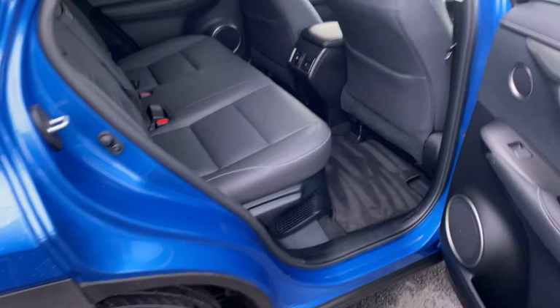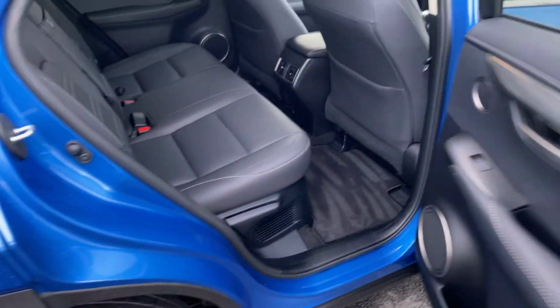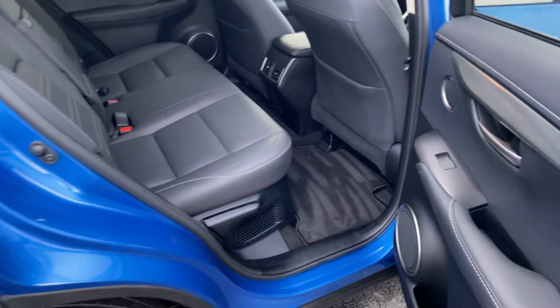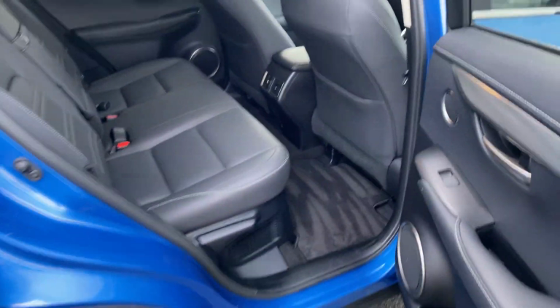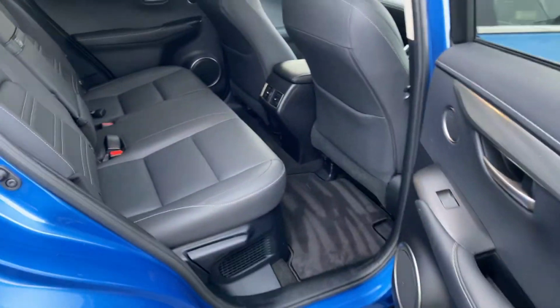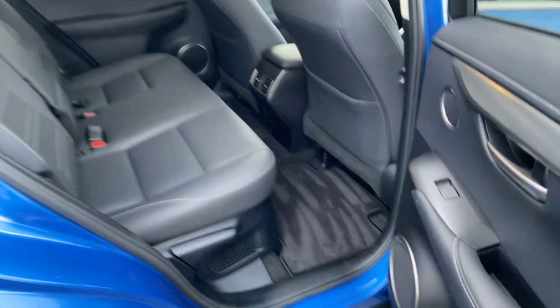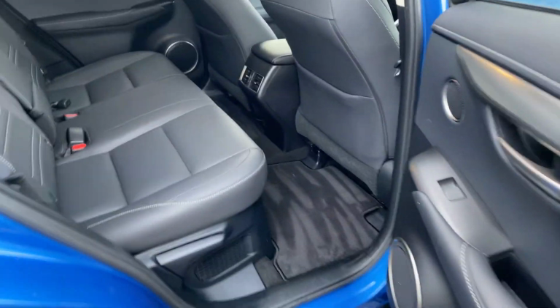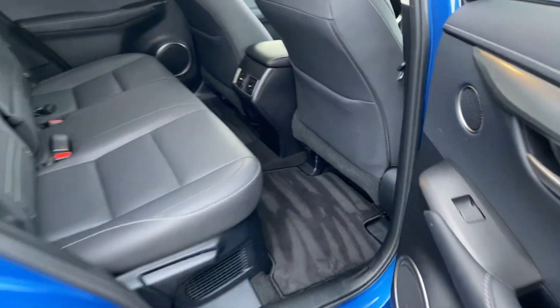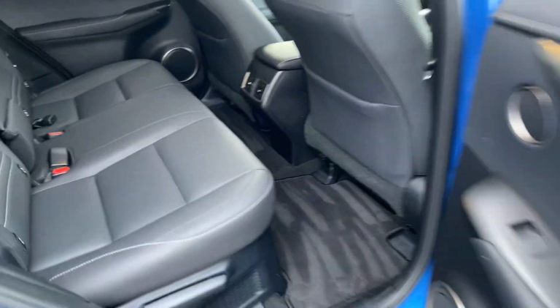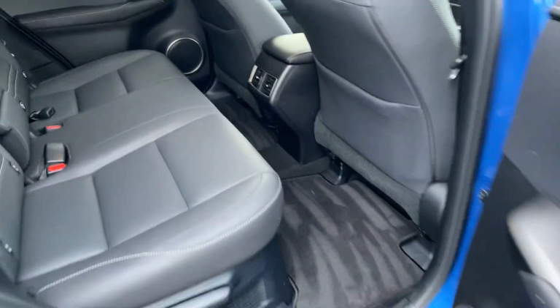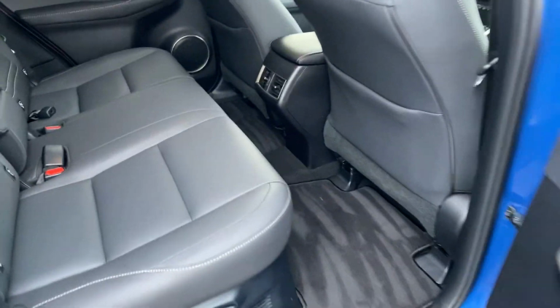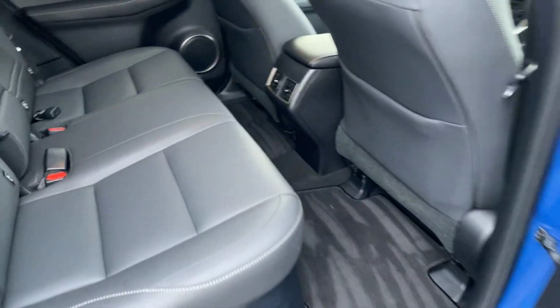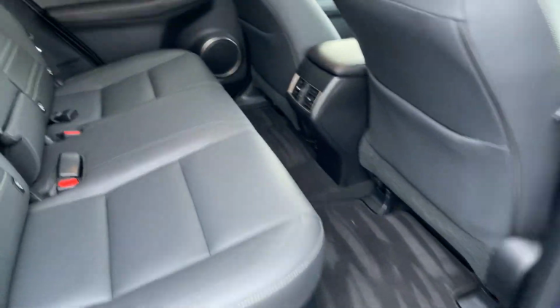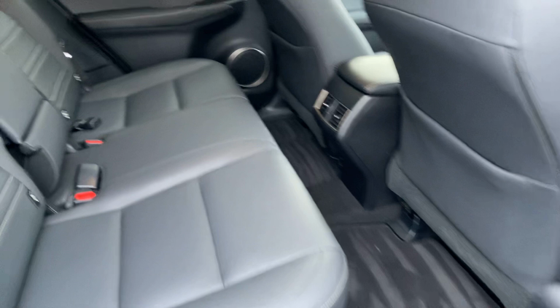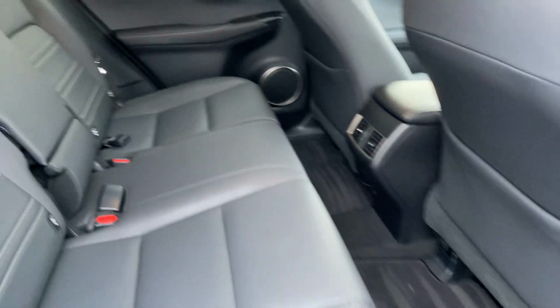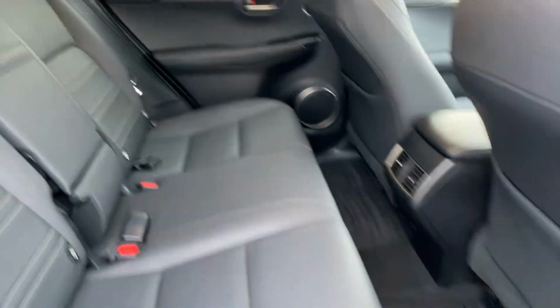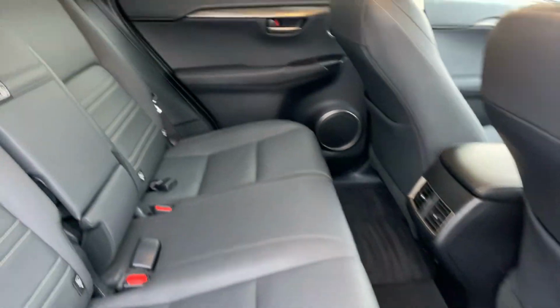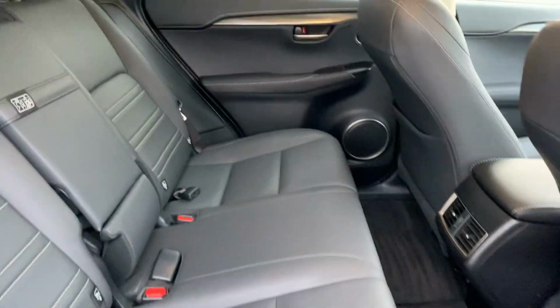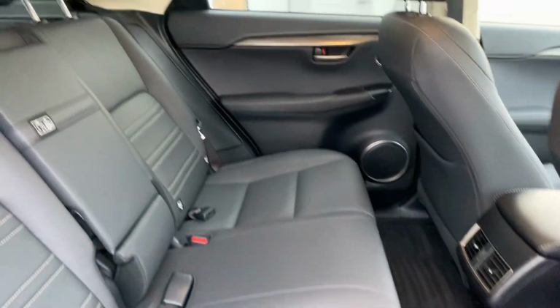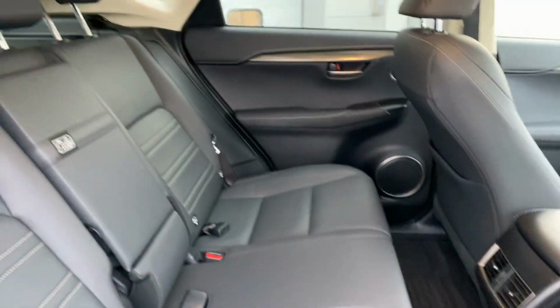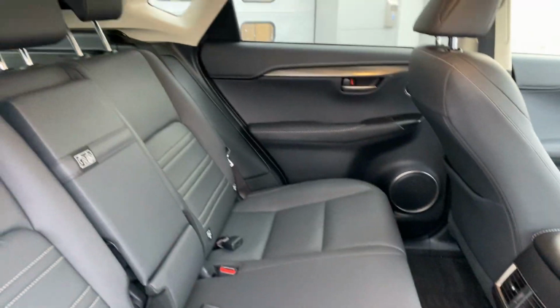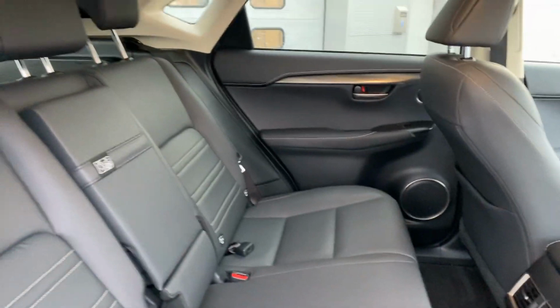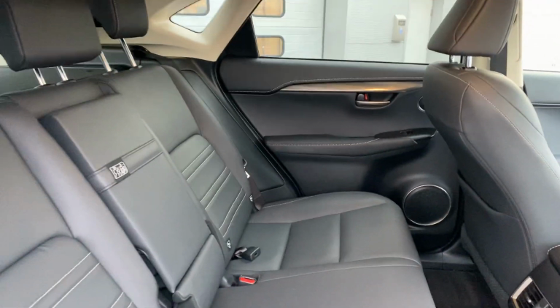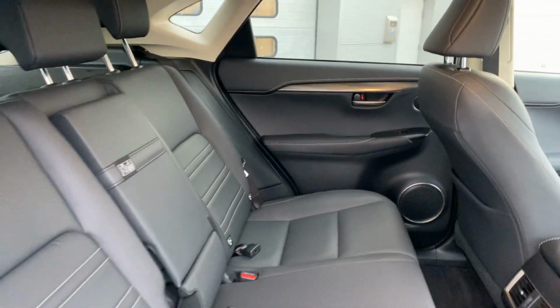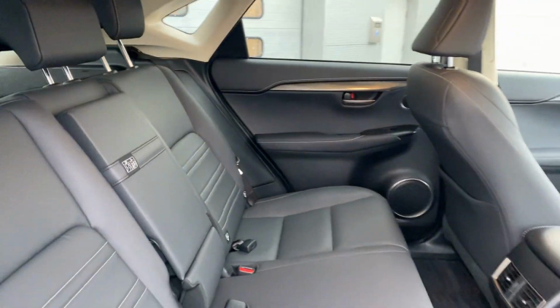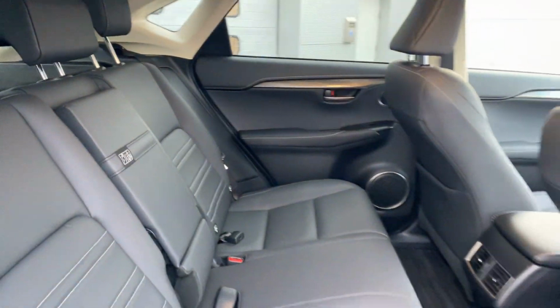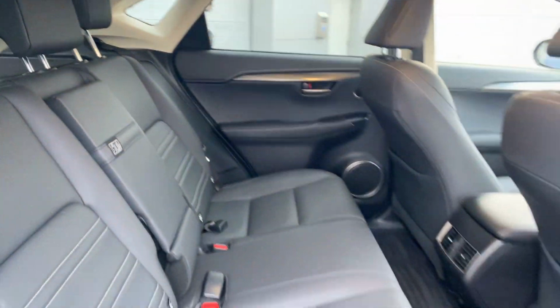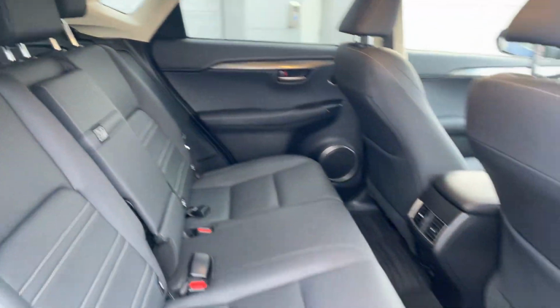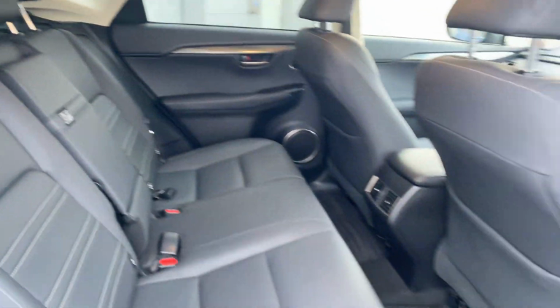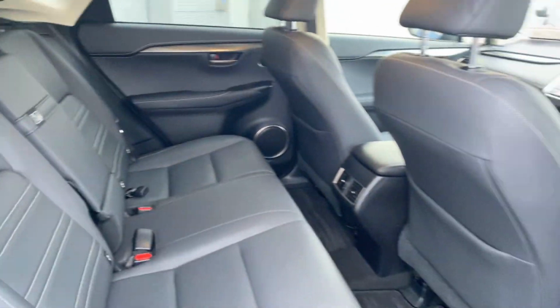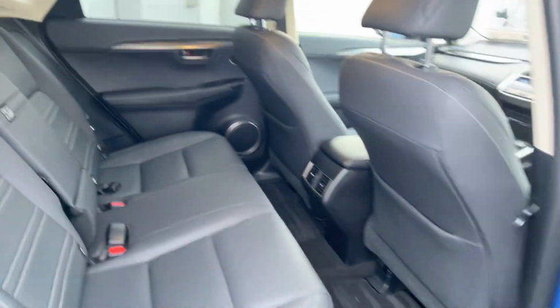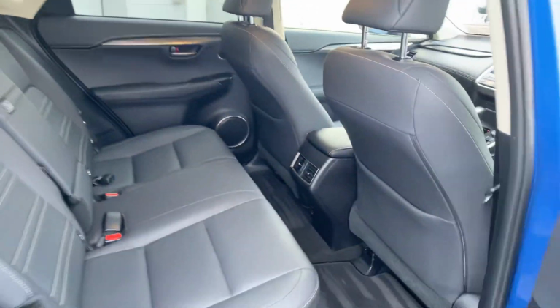In the rear of the car we have a full black leather interior, two isofix child seat anchor points, and a centre armrest.